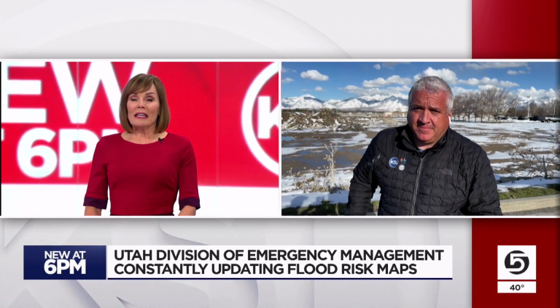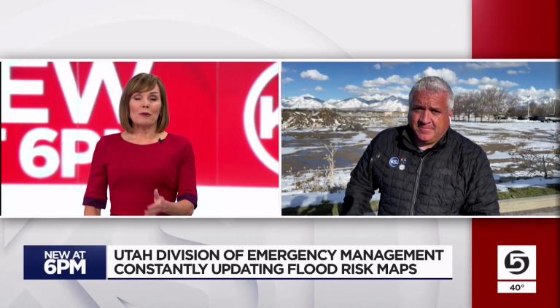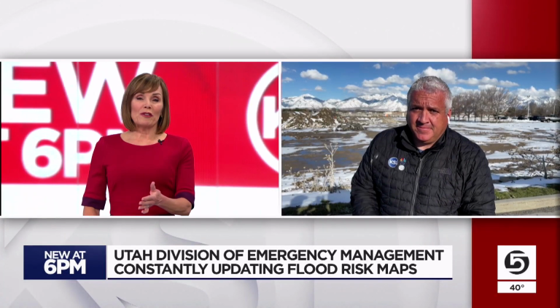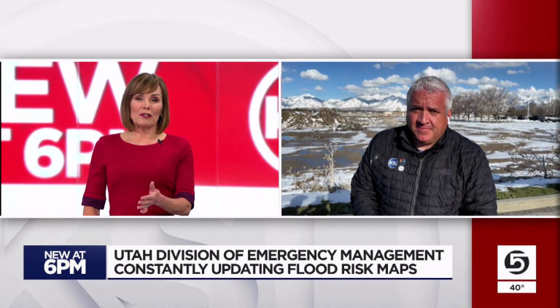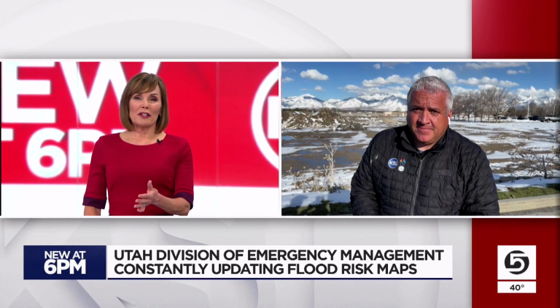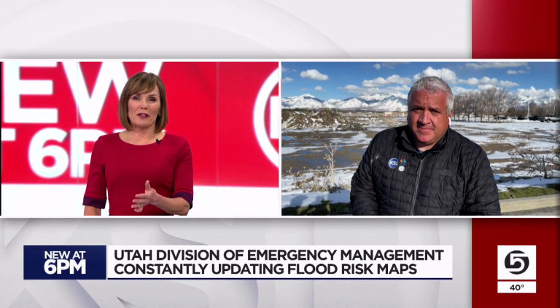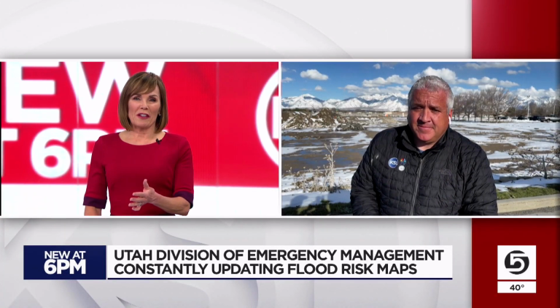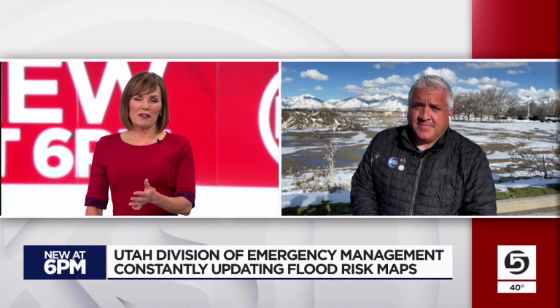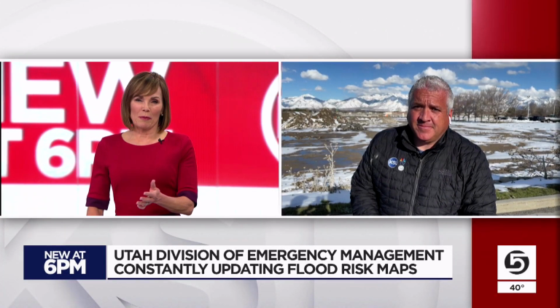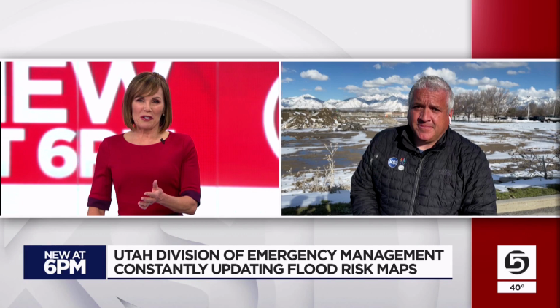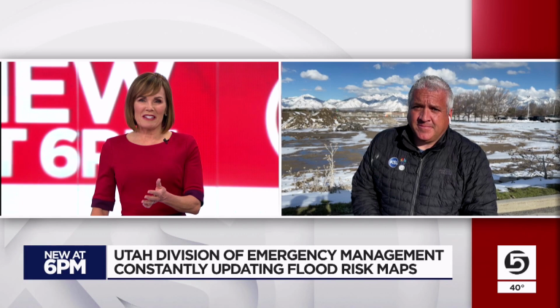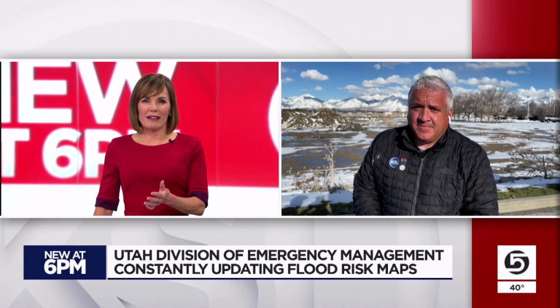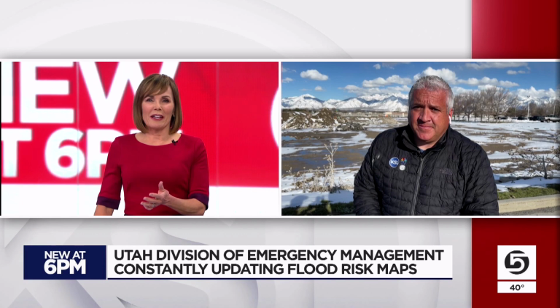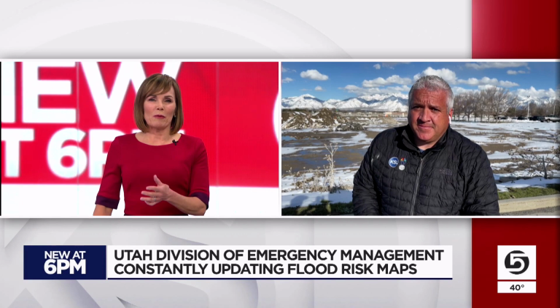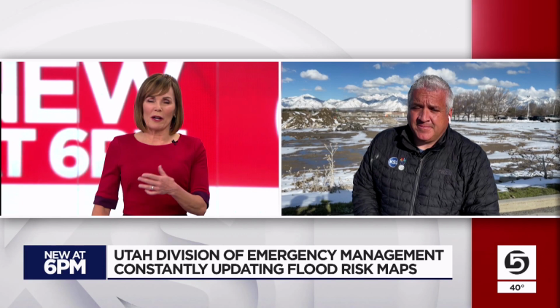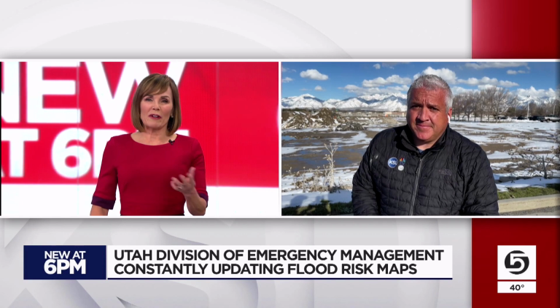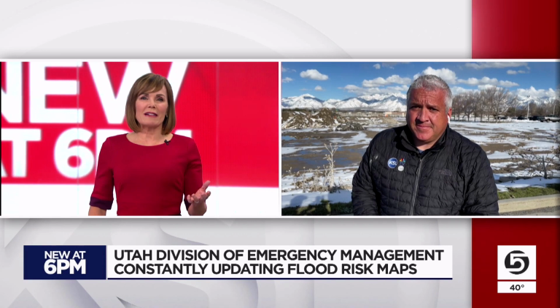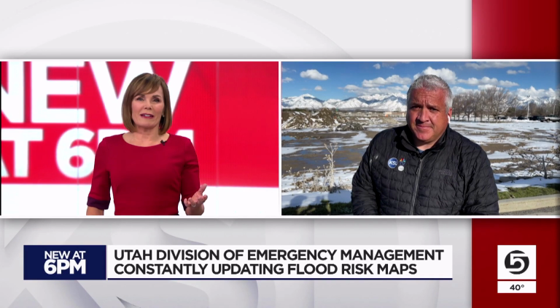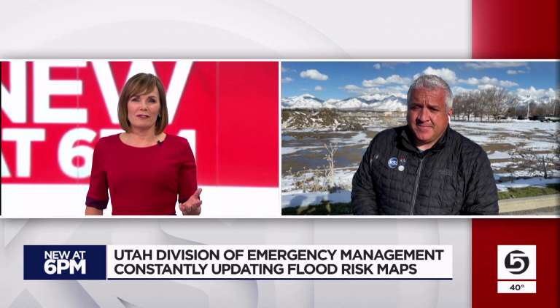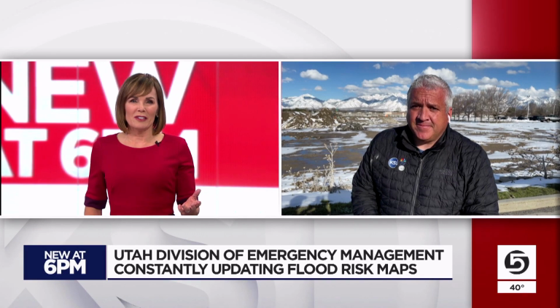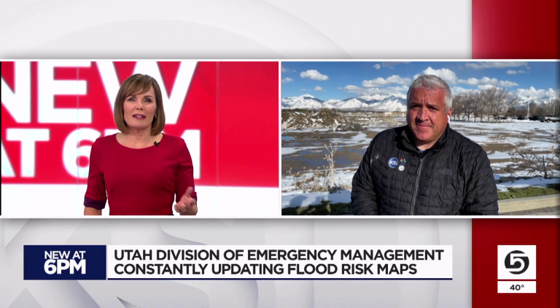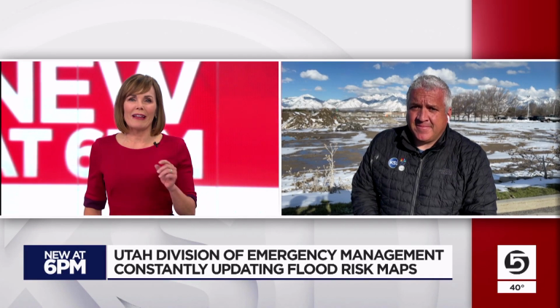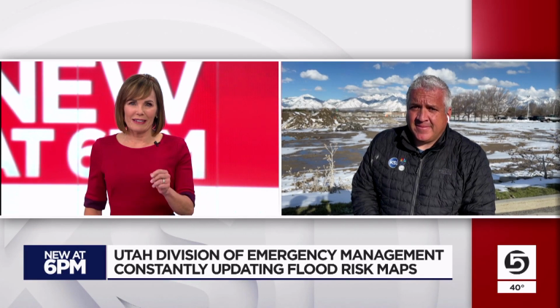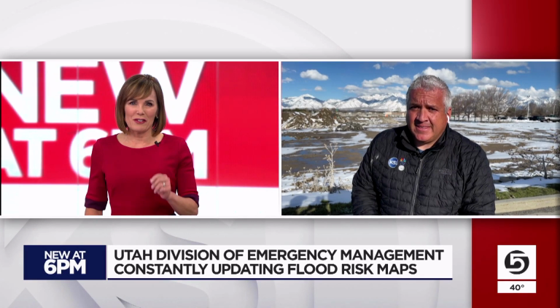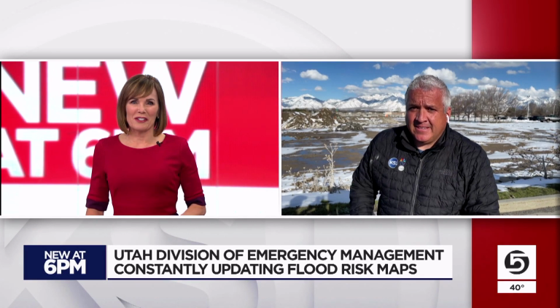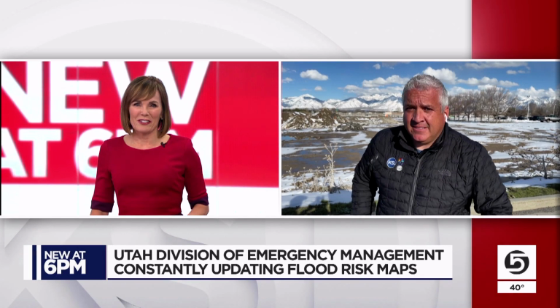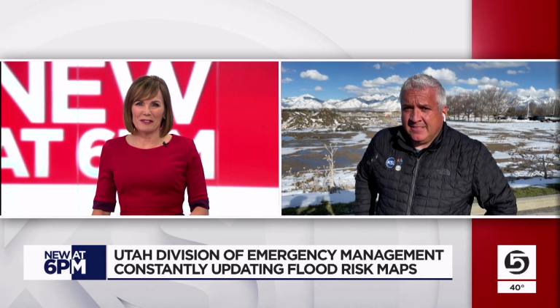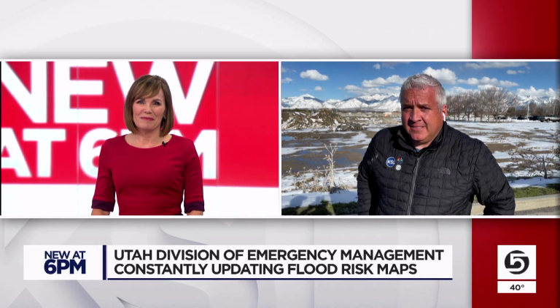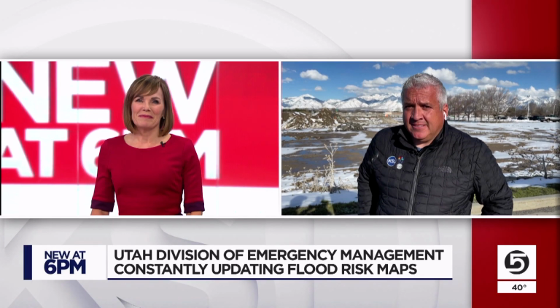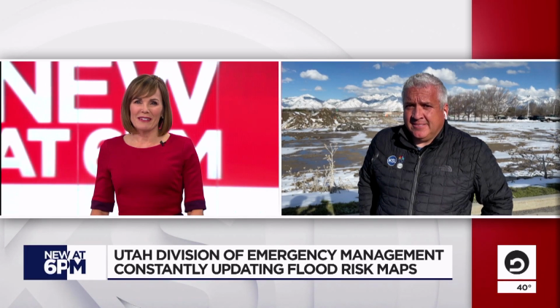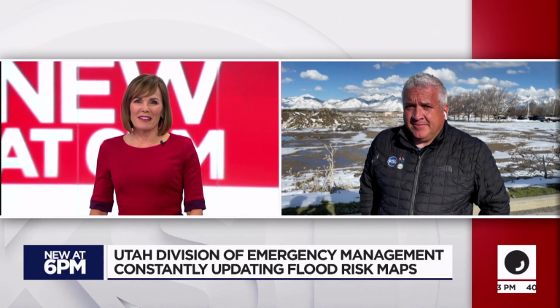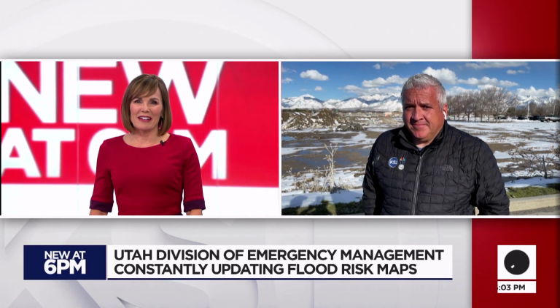When you said earlier the saying, 'where it rains, it can flood' — that gets your attention. Alex, thanks.